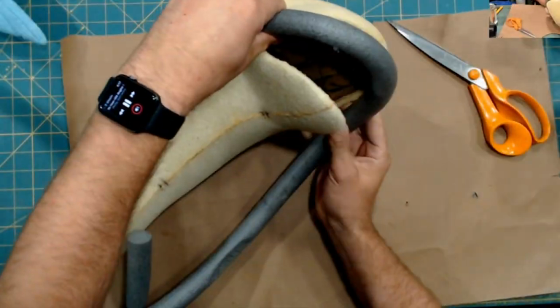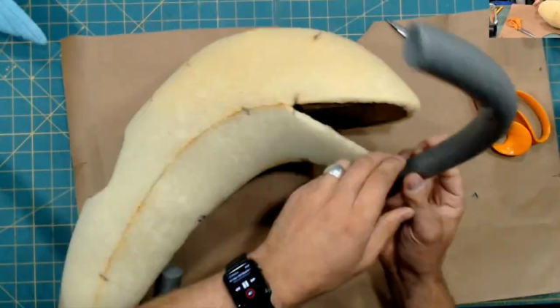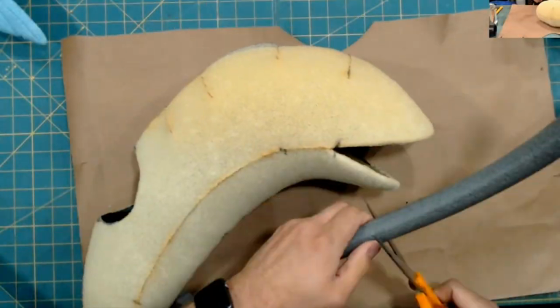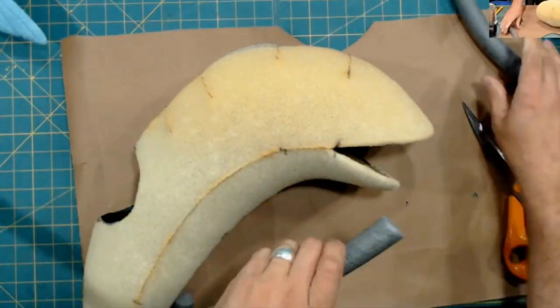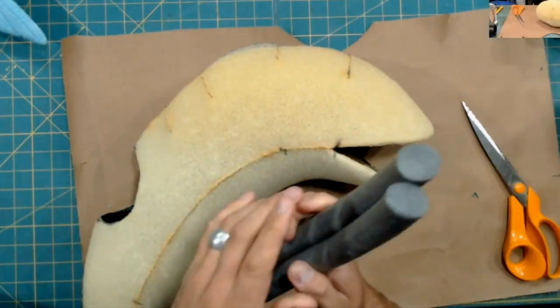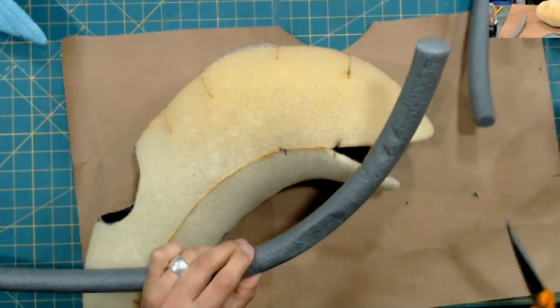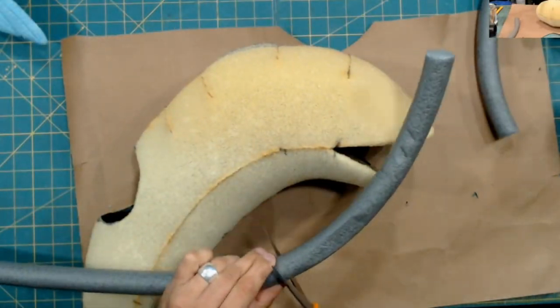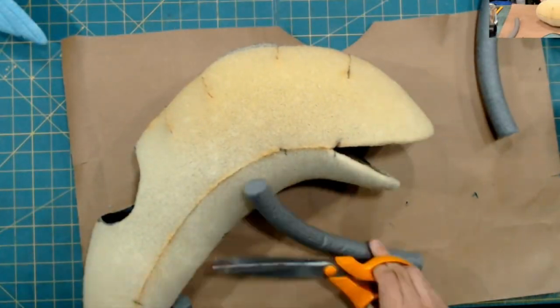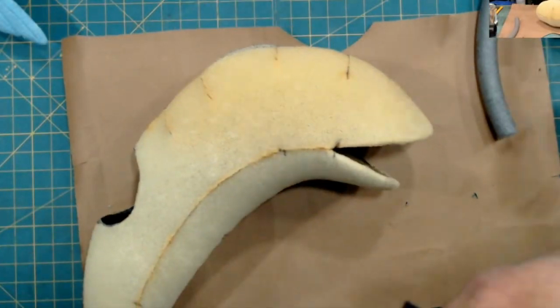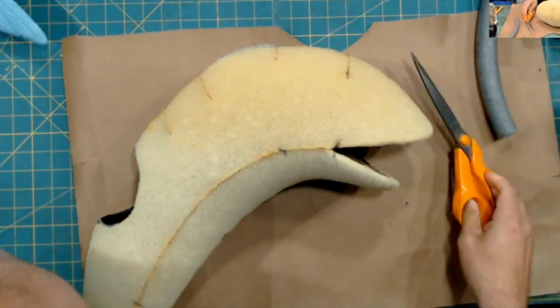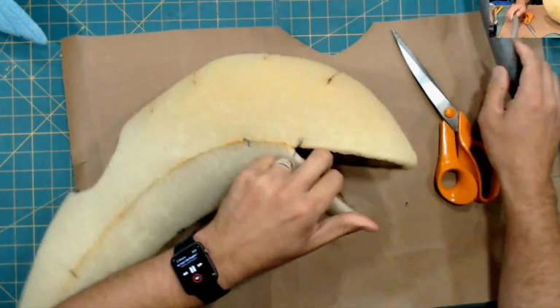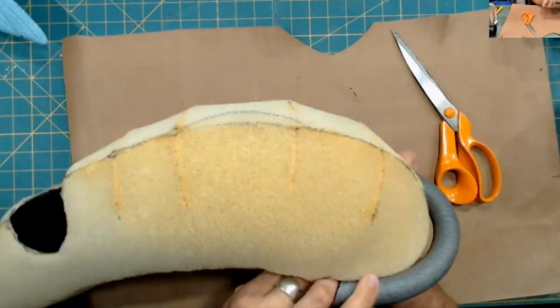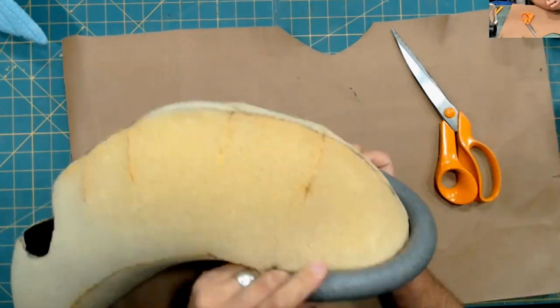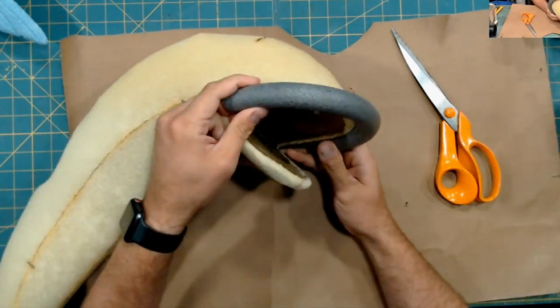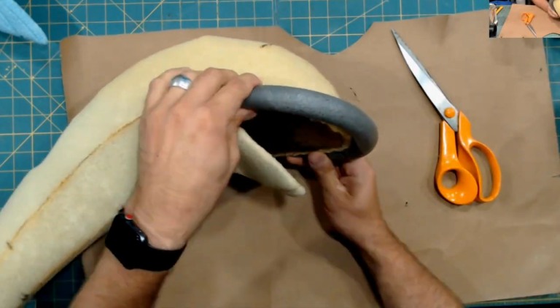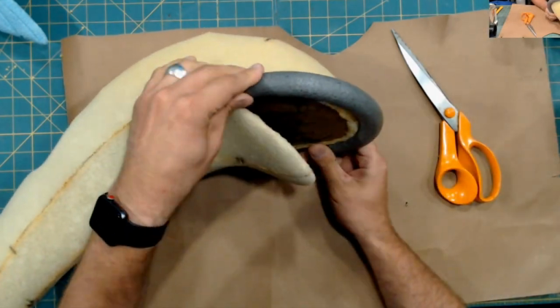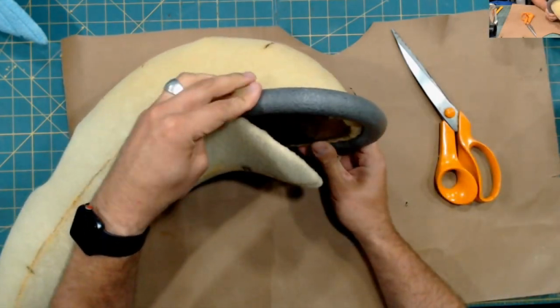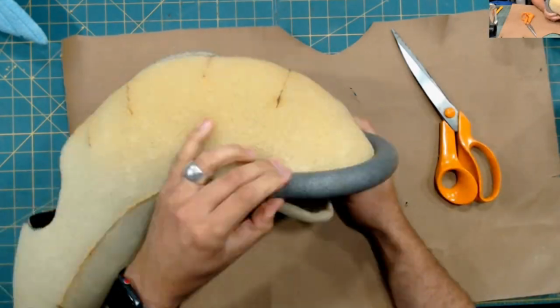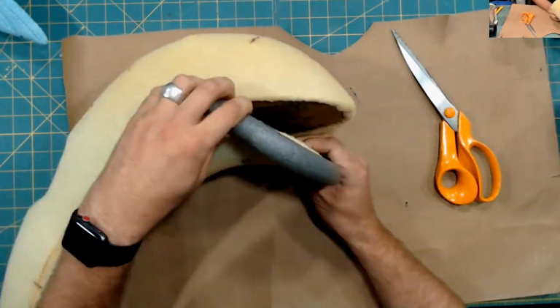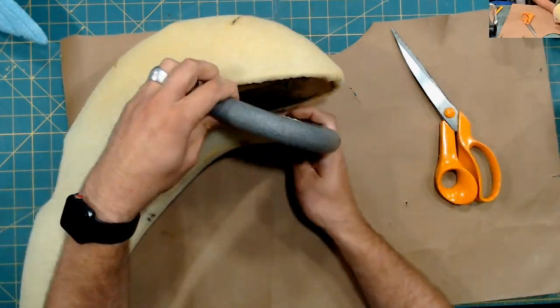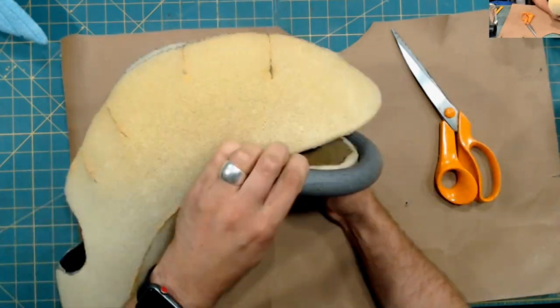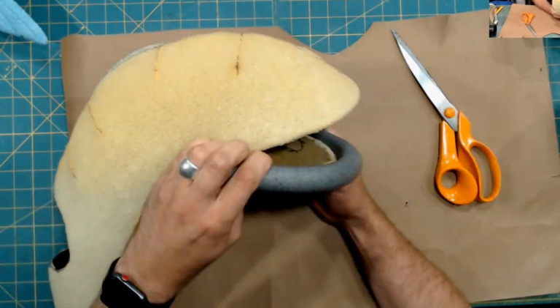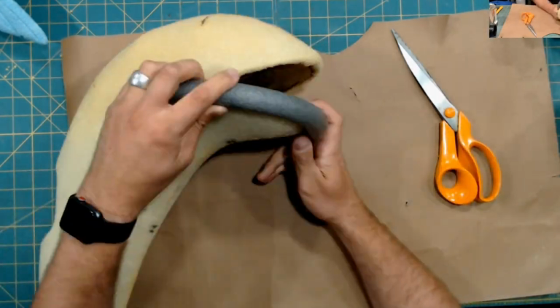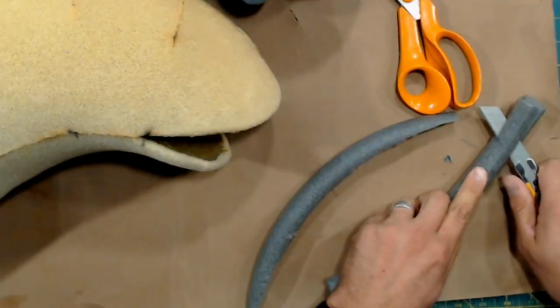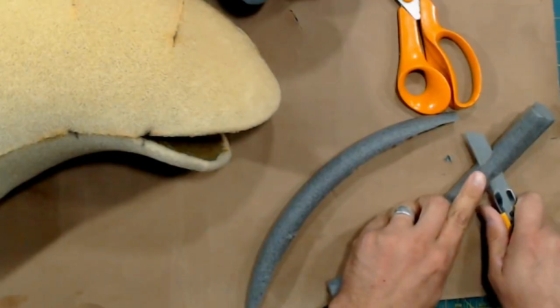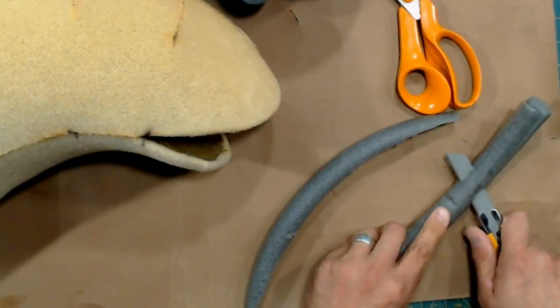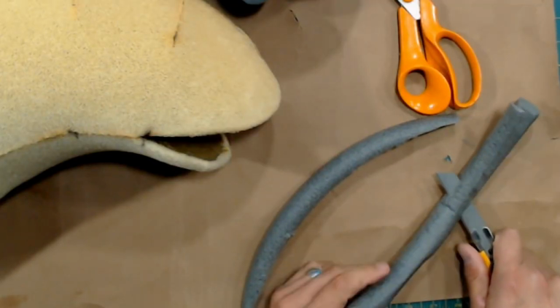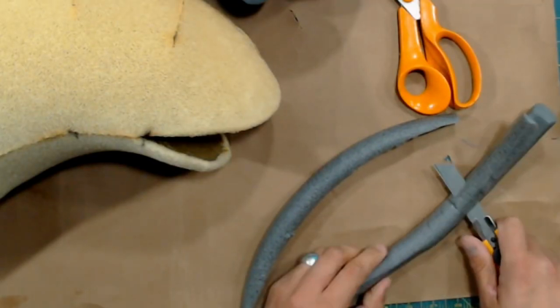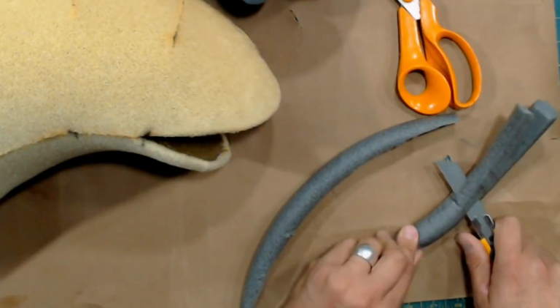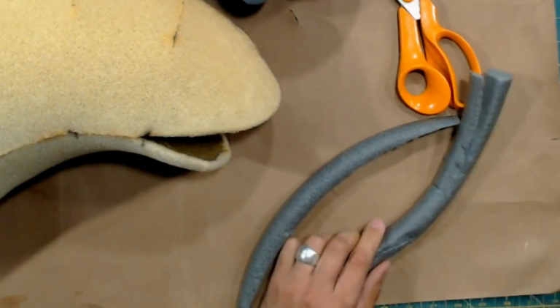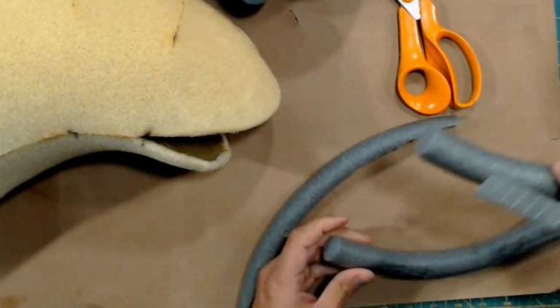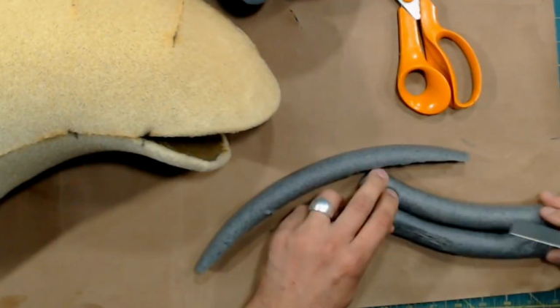This is a special insulation foam tubing that I use for the lips. You can find this at a local hardware store.